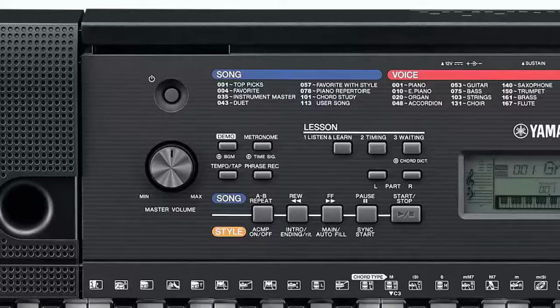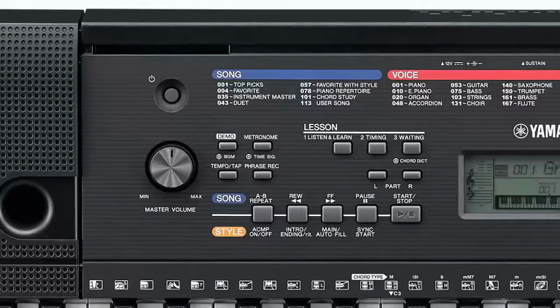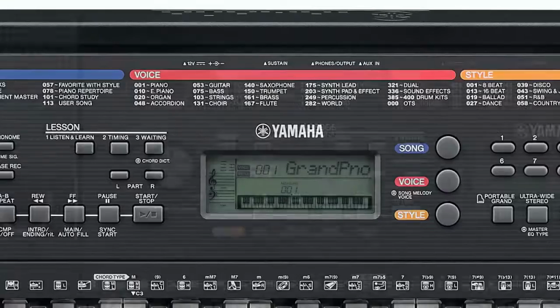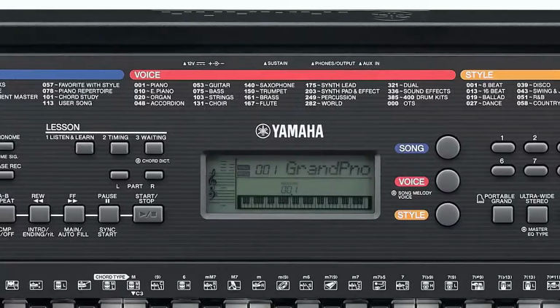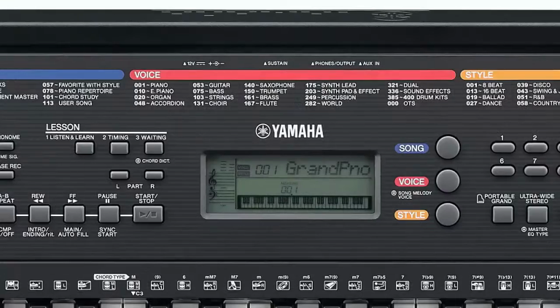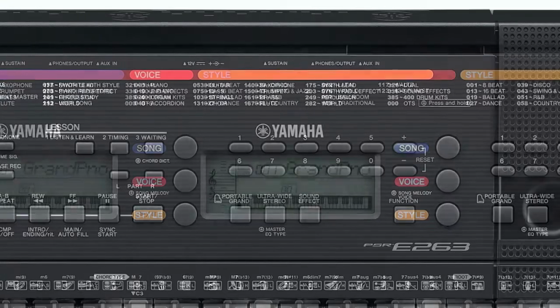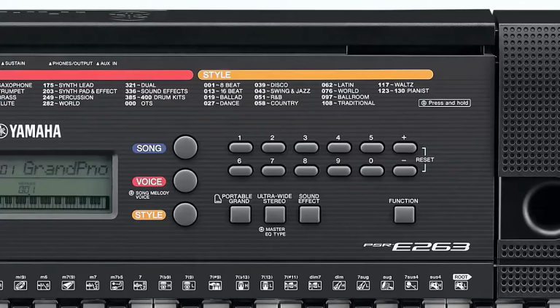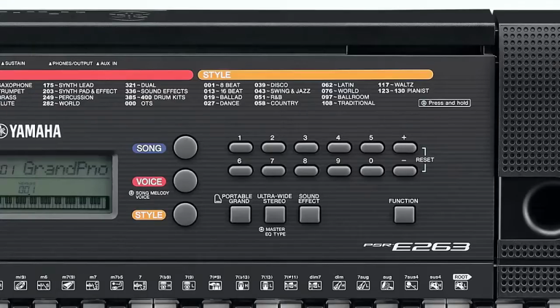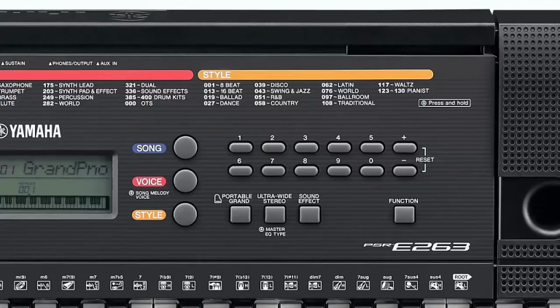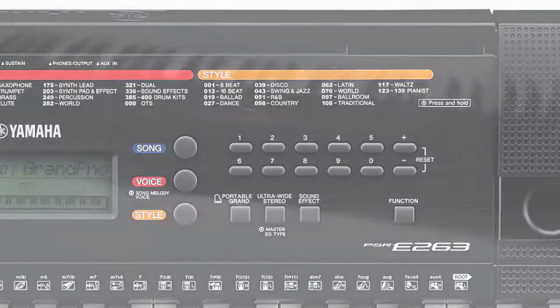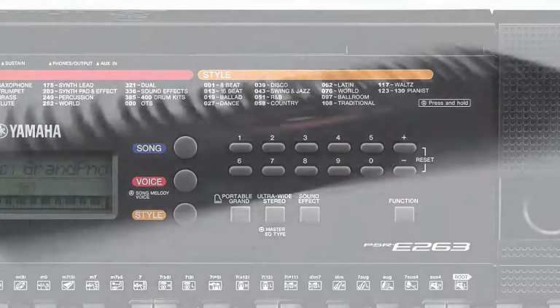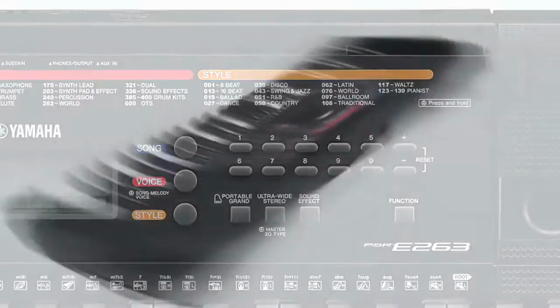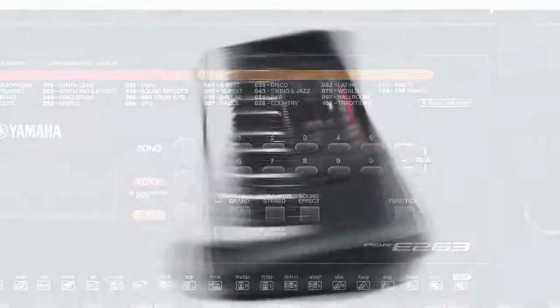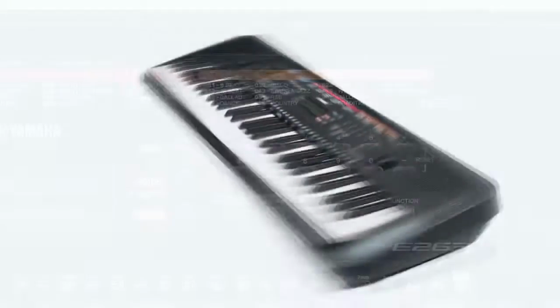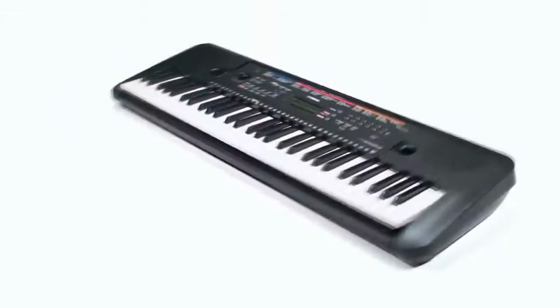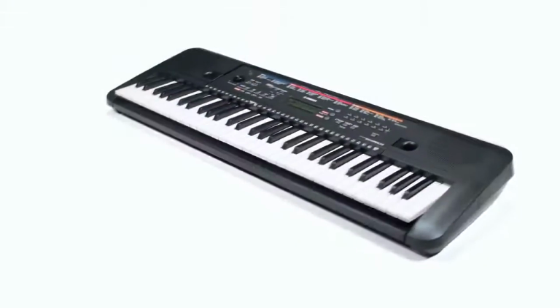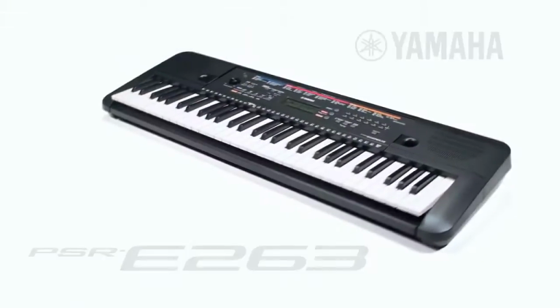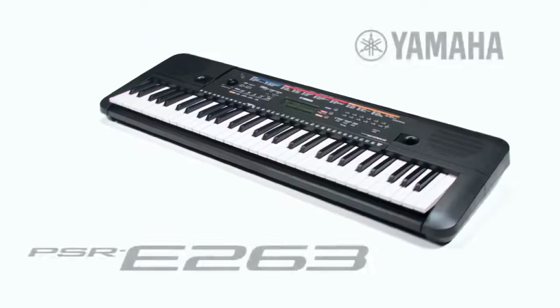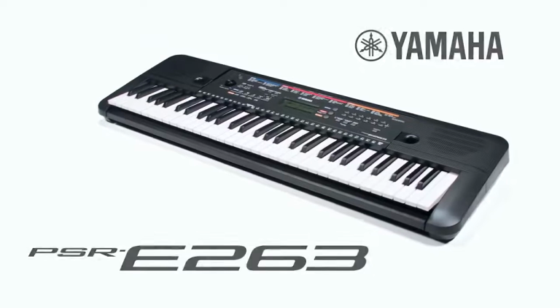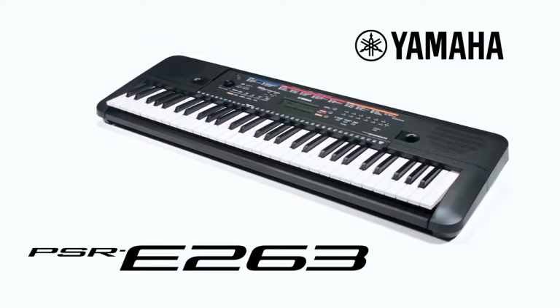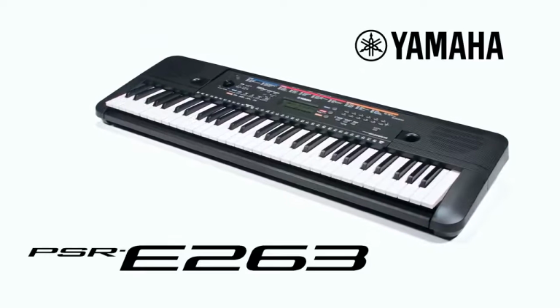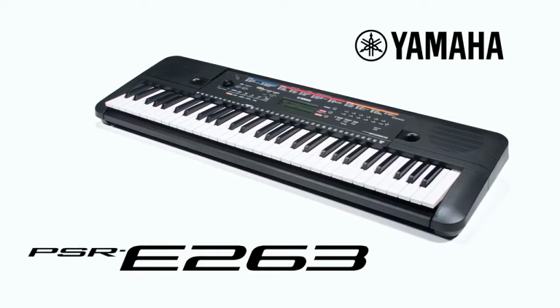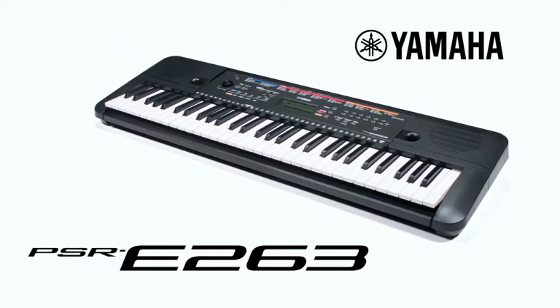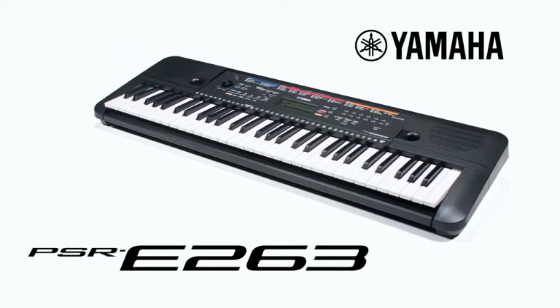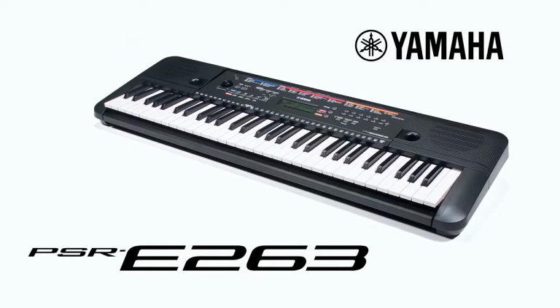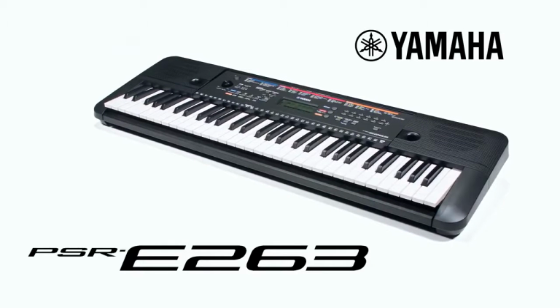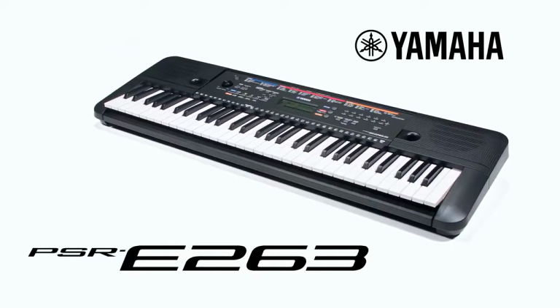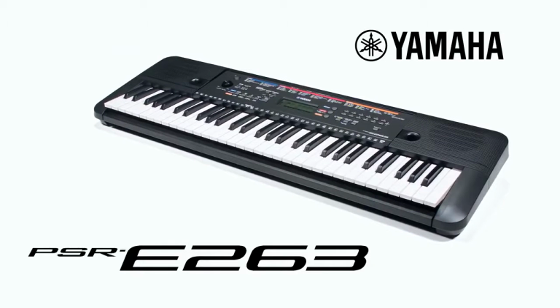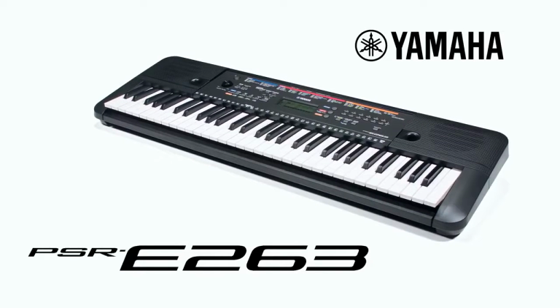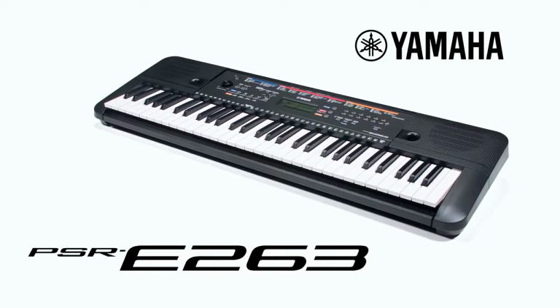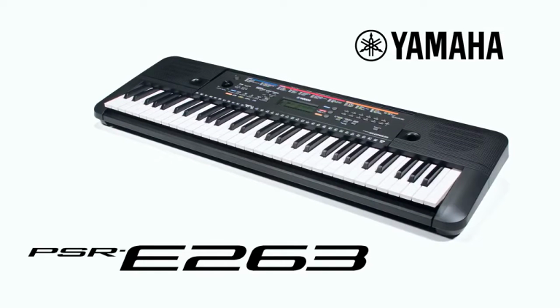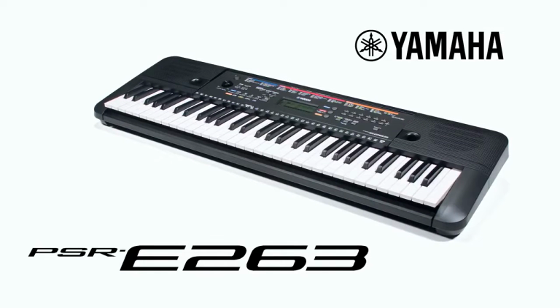The Yamaha PSR-E263 — learning to play keyboards has never been more fun.